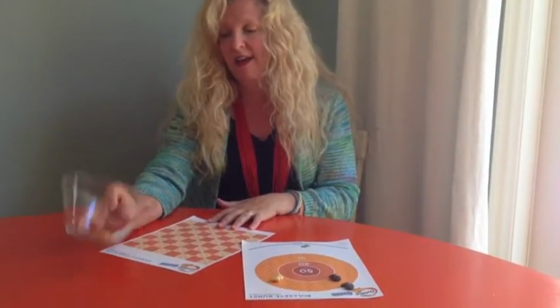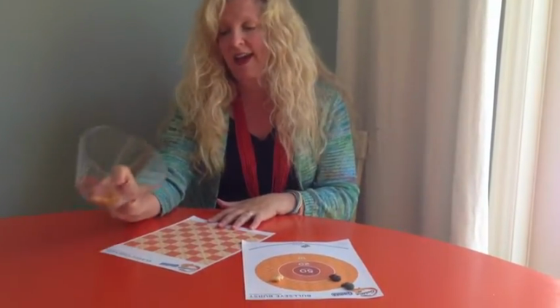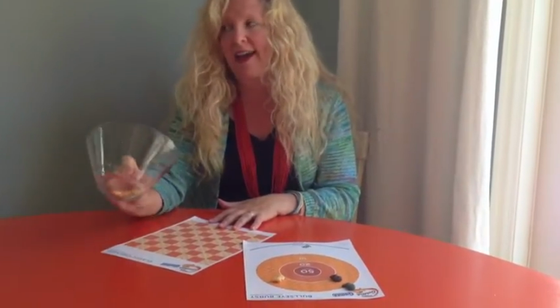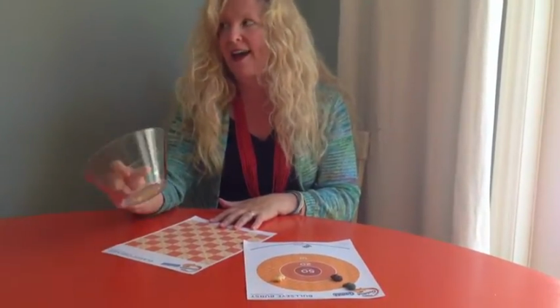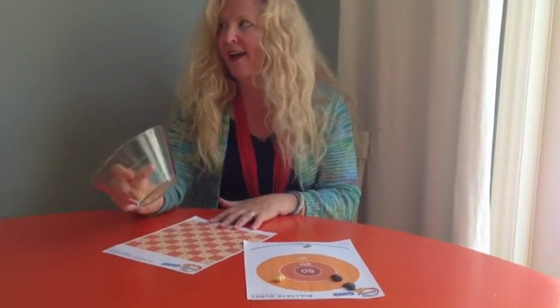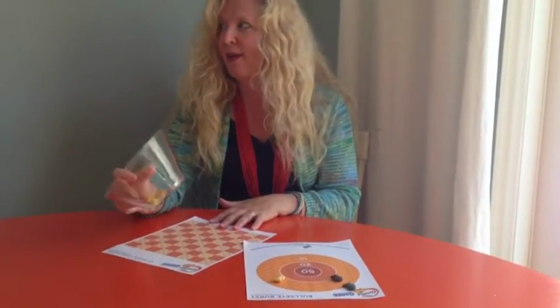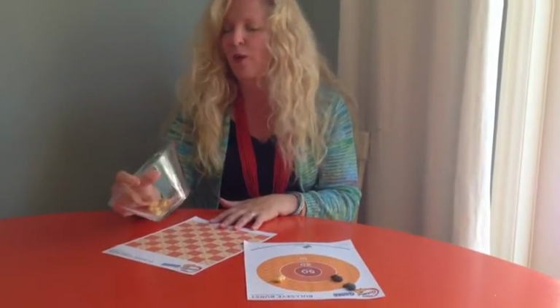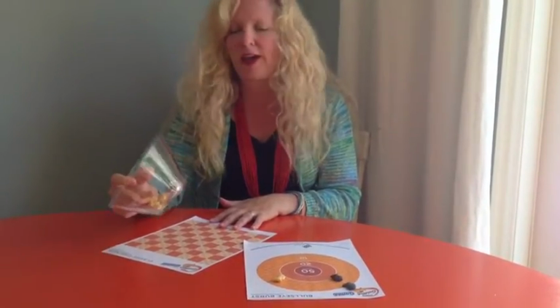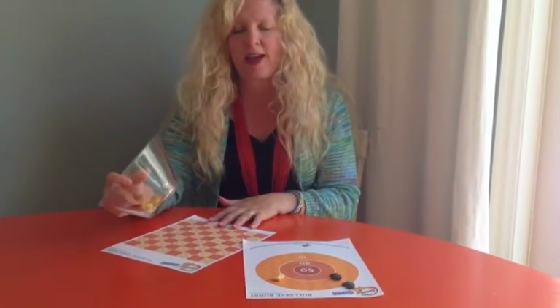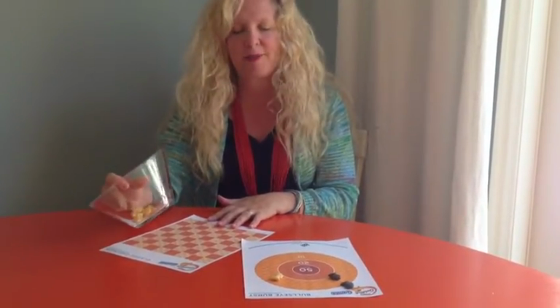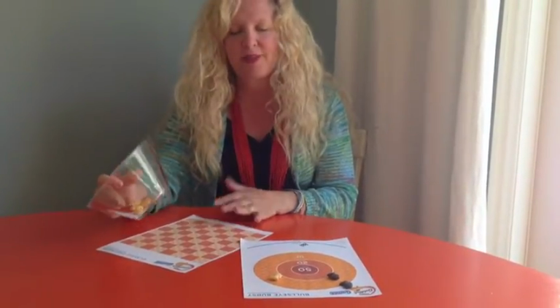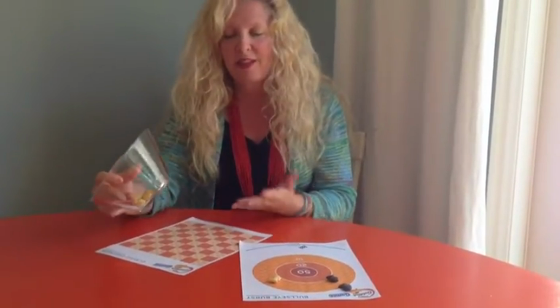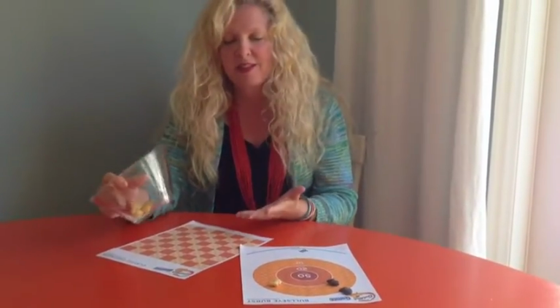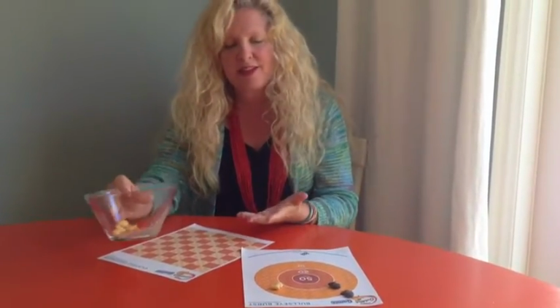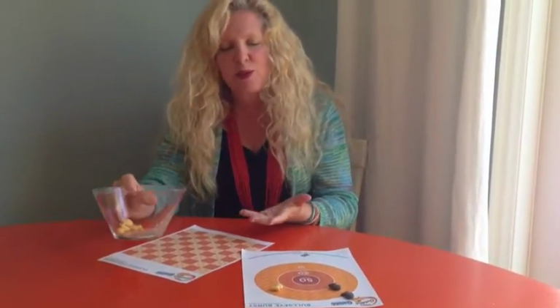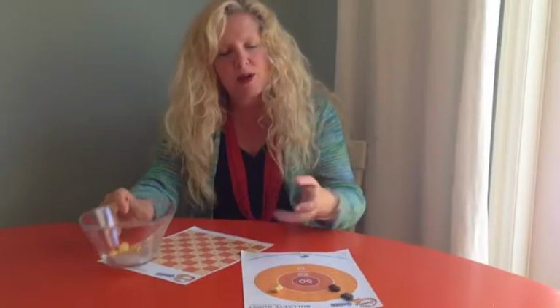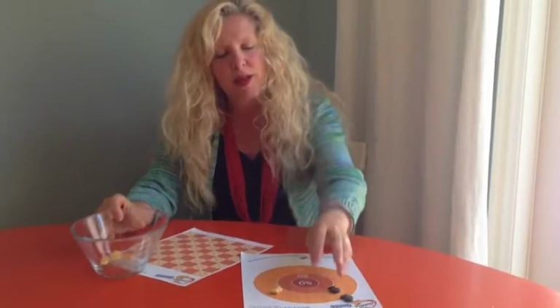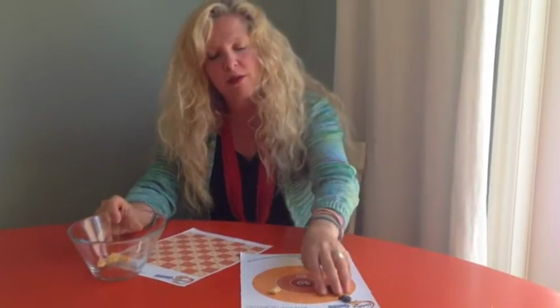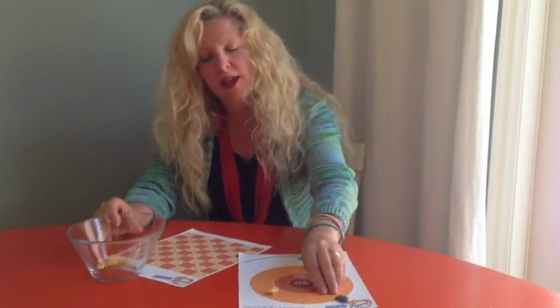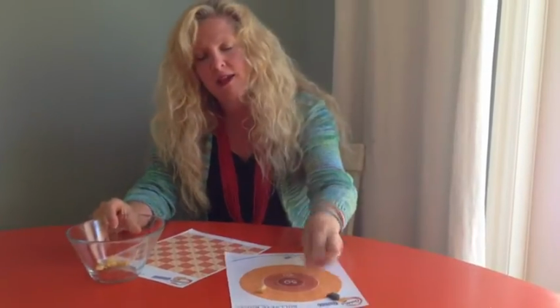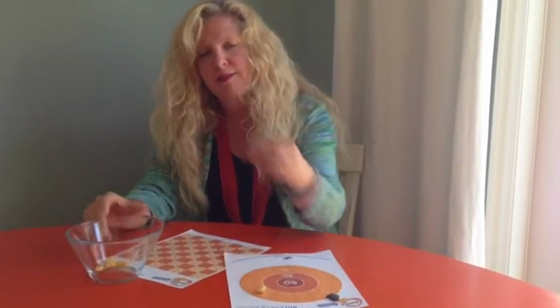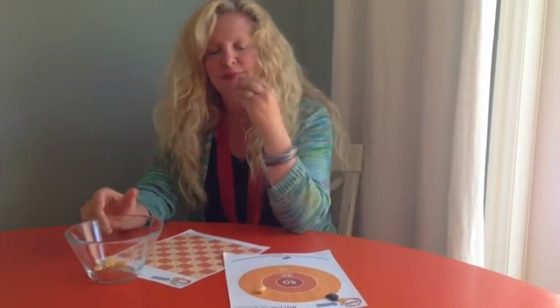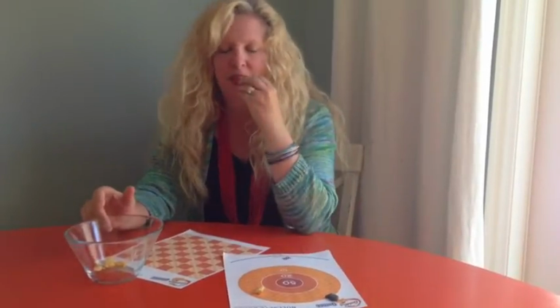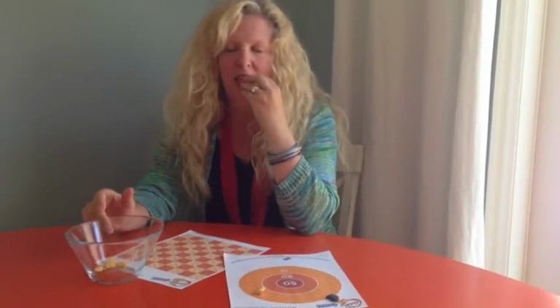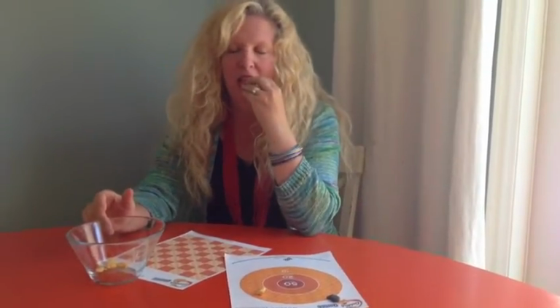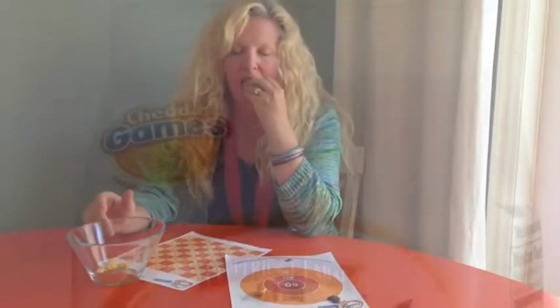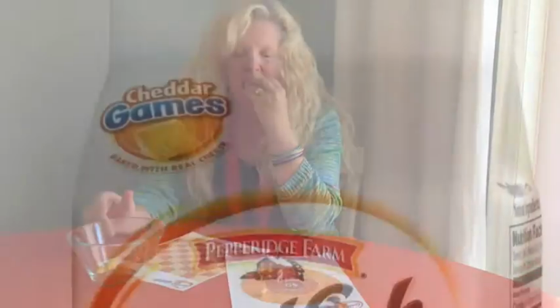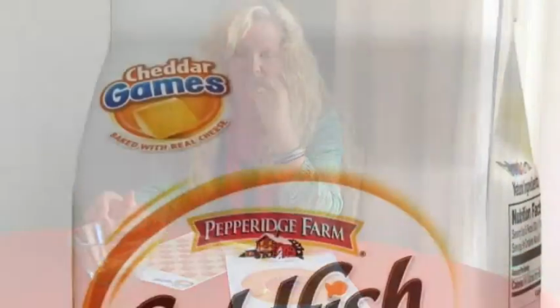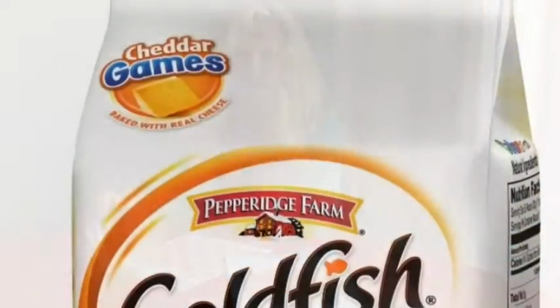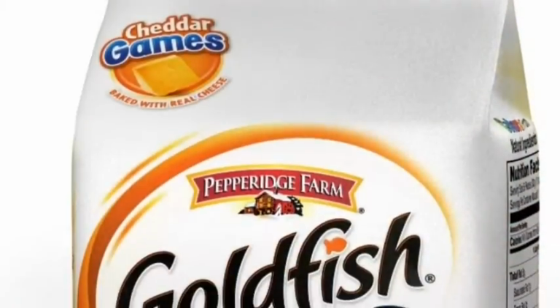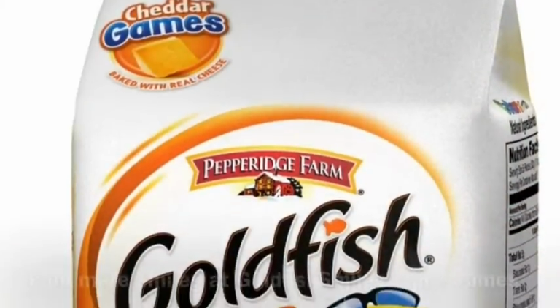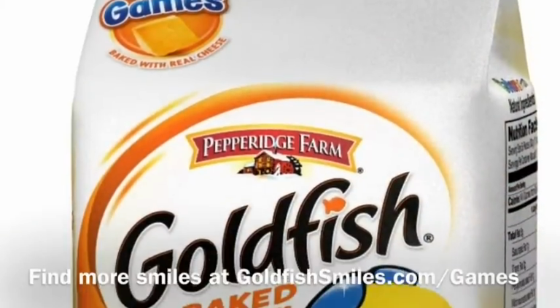Hey, wait. Doesn't anyone want to play with me? Bye-bye! Bye! Thank you.